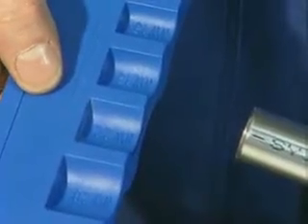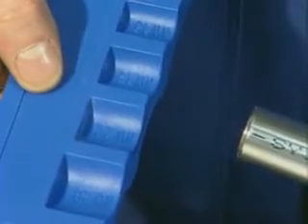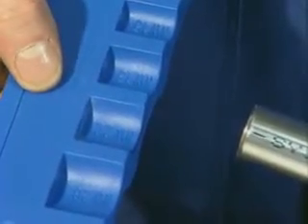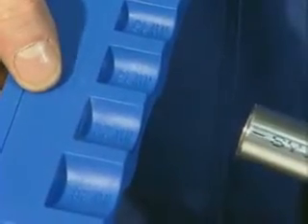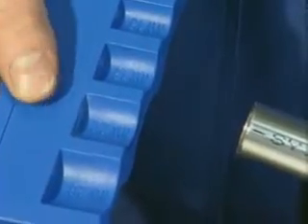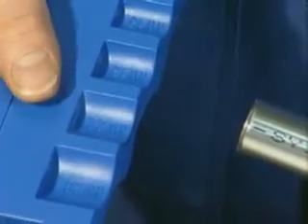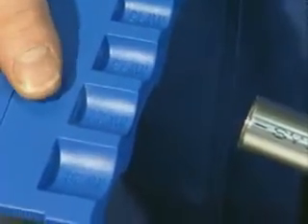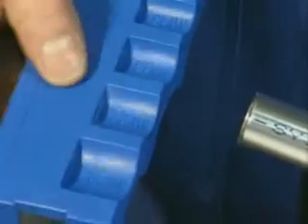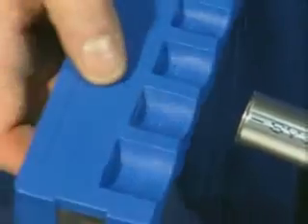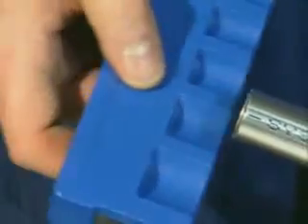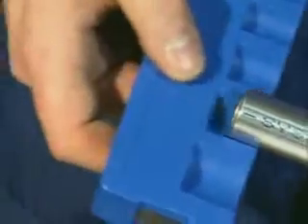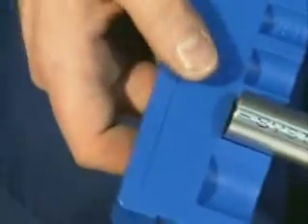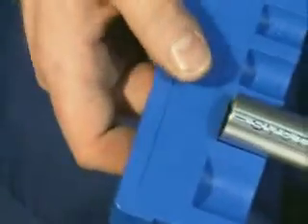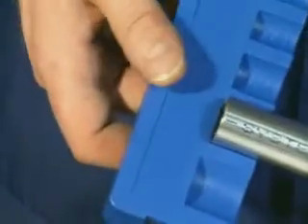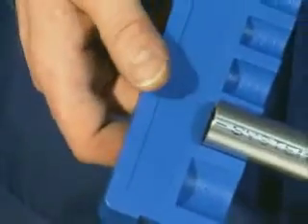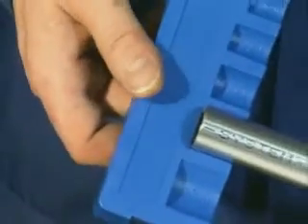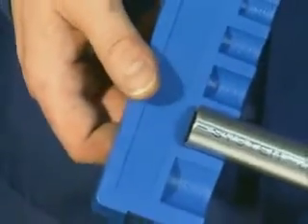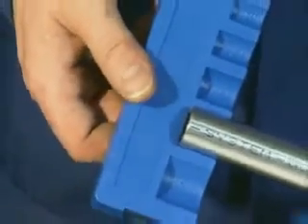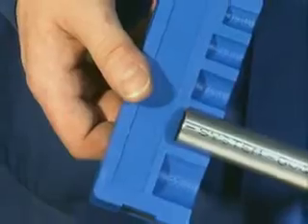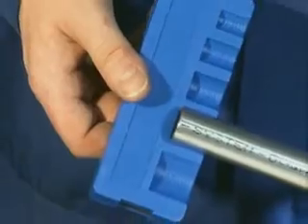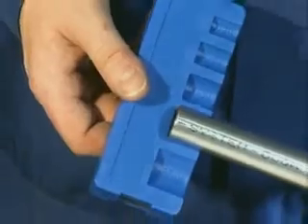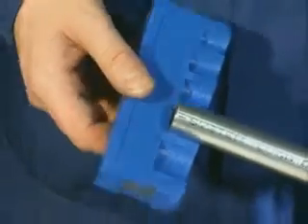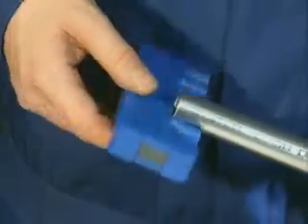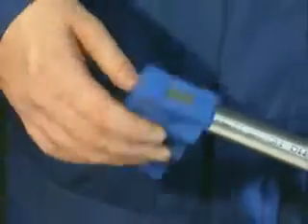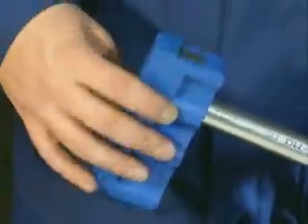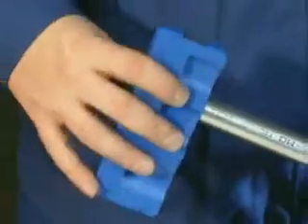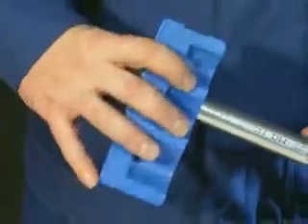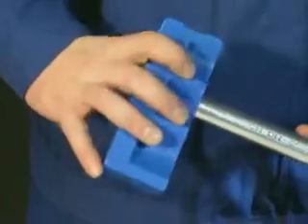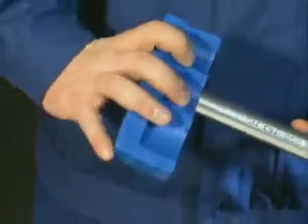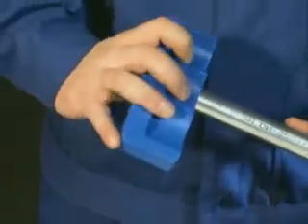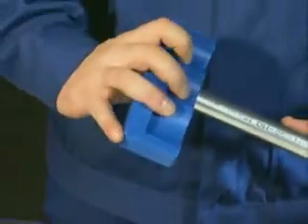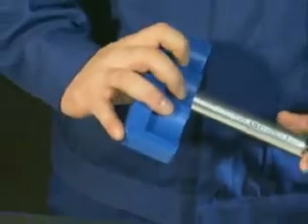Mark the specified insertion distance on the stainless steel system pipe with the marking tool.